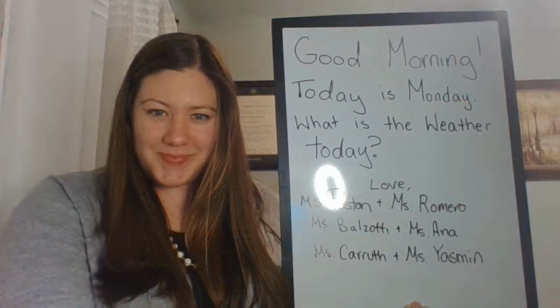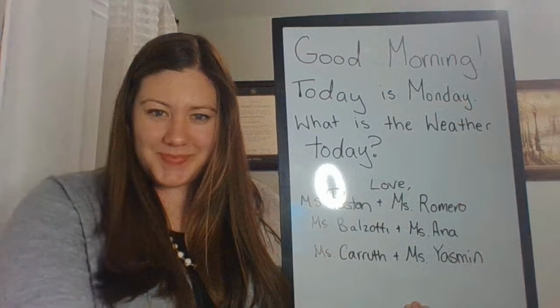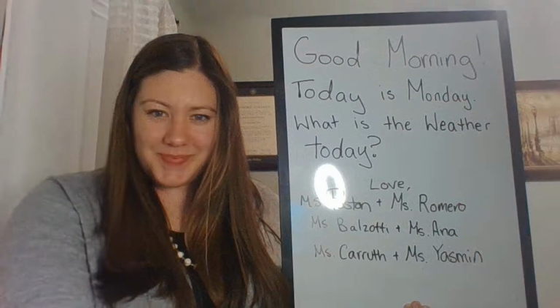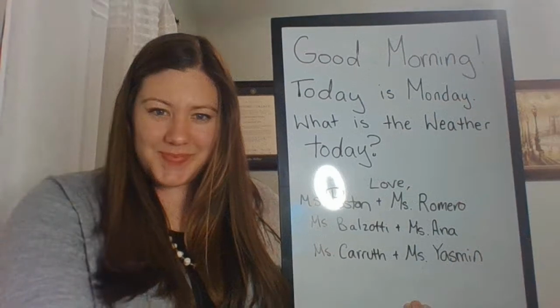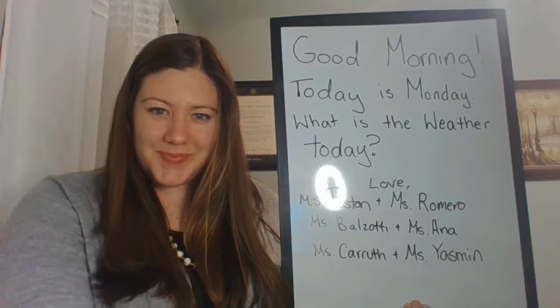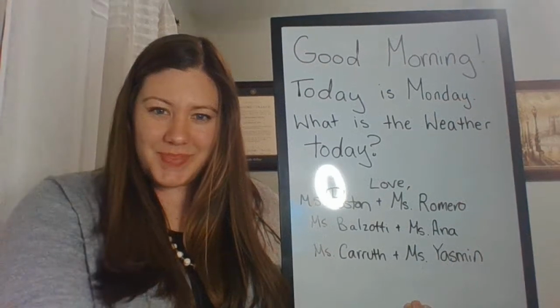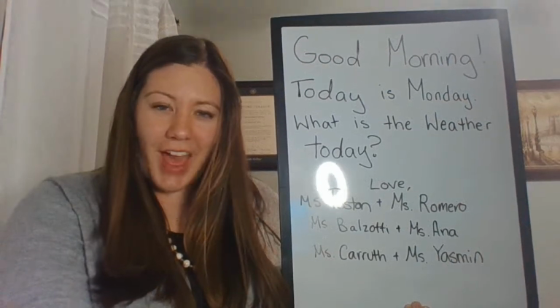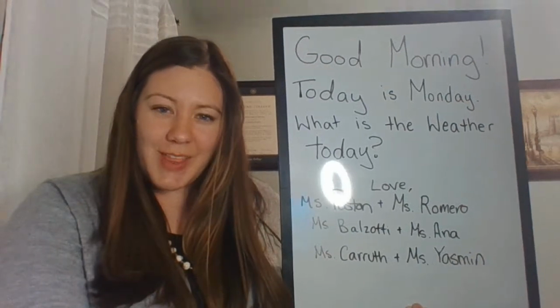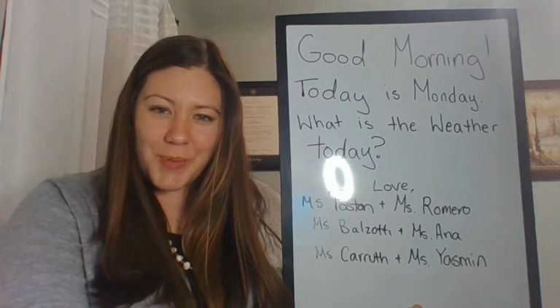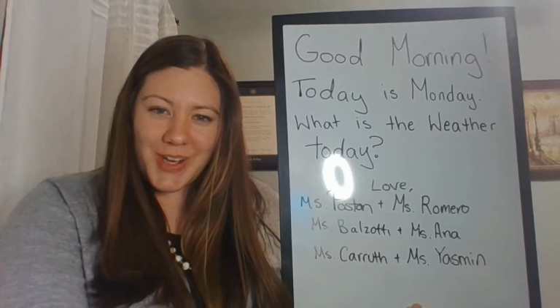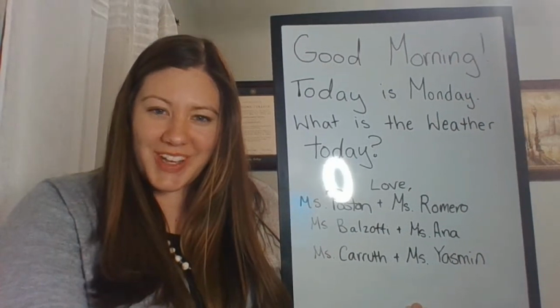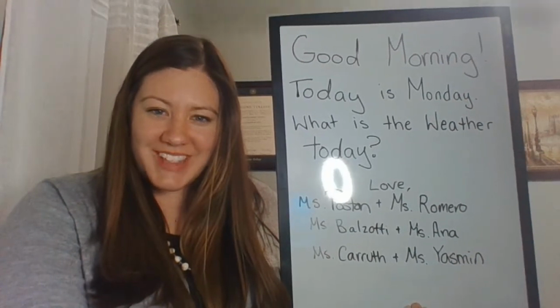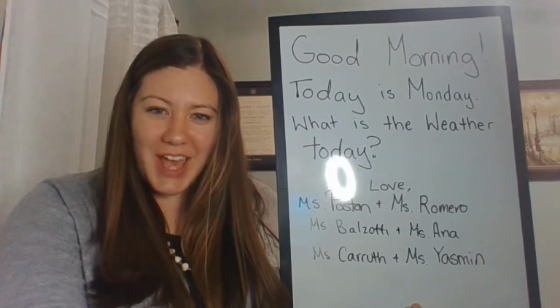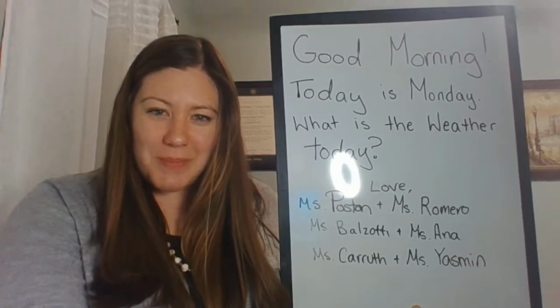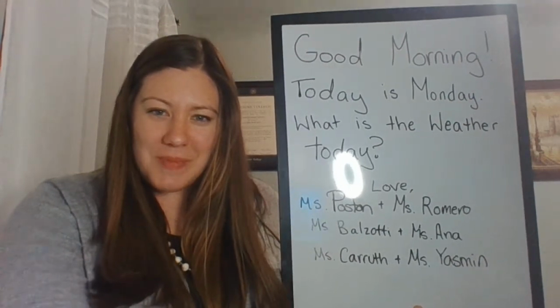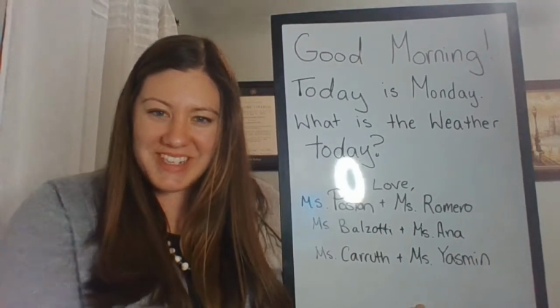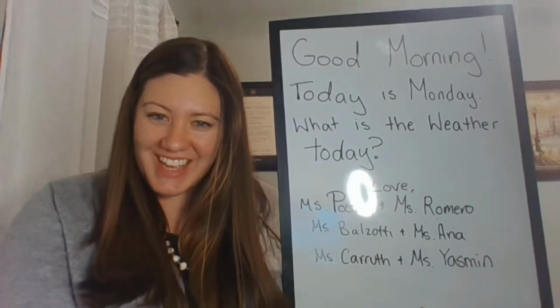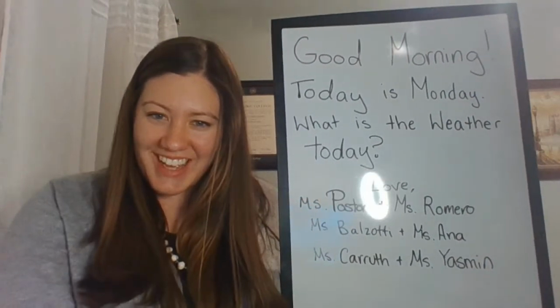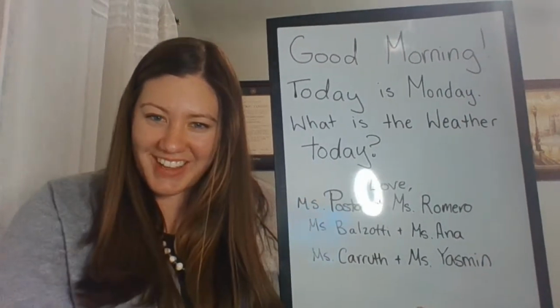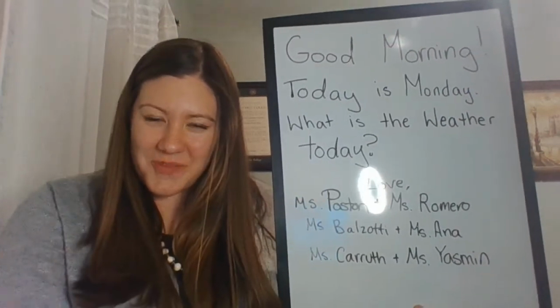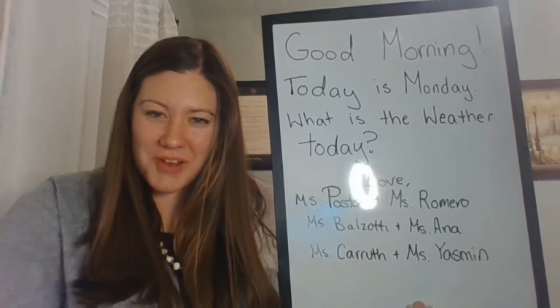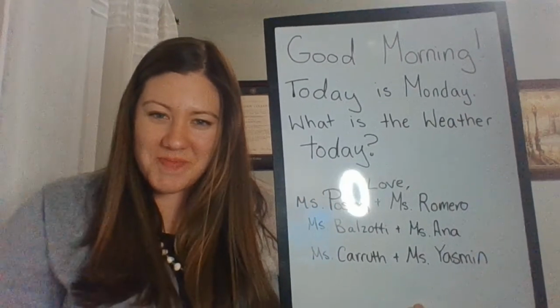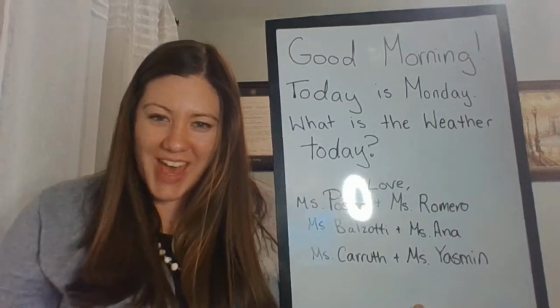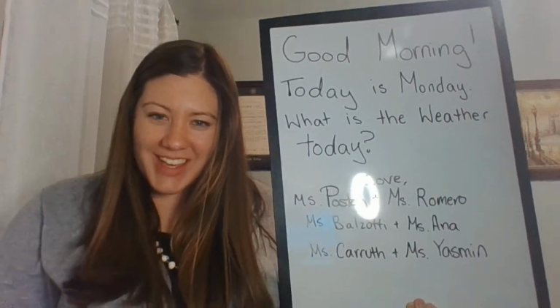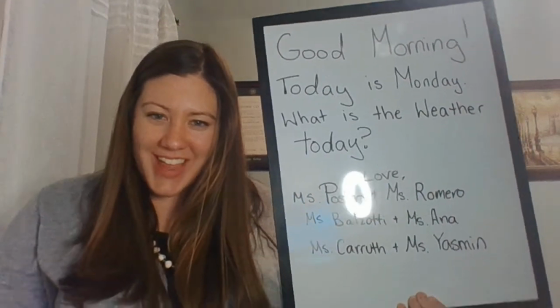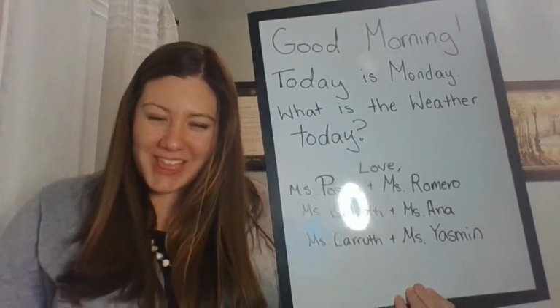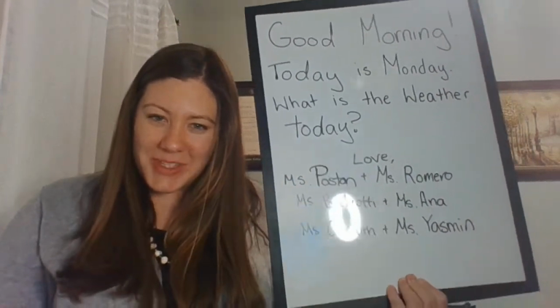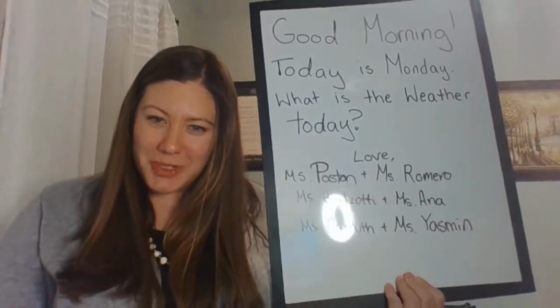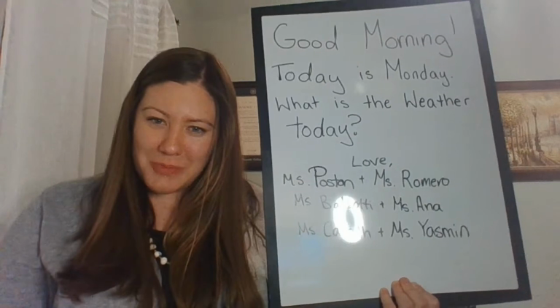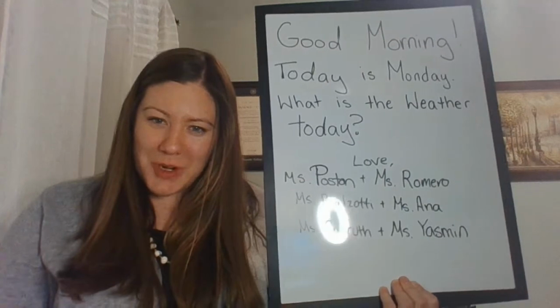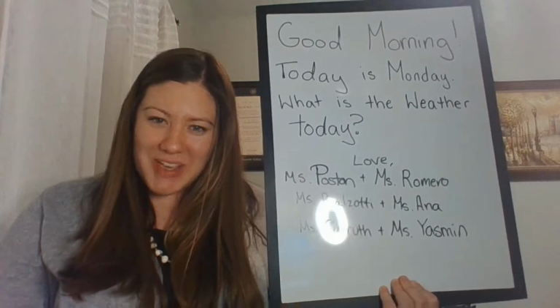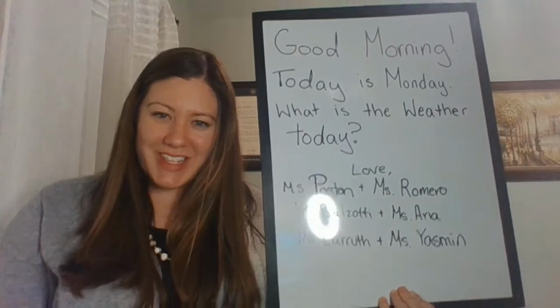Hi Leprechauns! Happy Monday! Welcome back! Let's read our morning message.